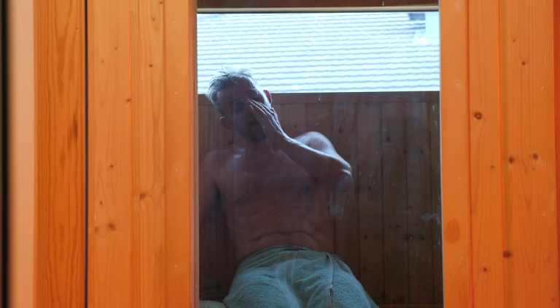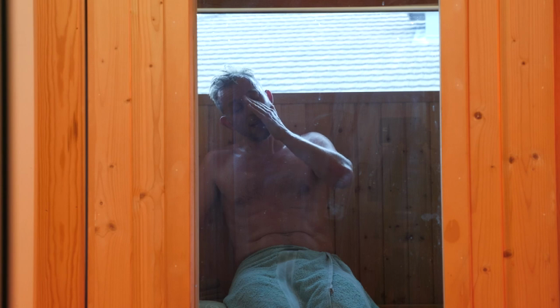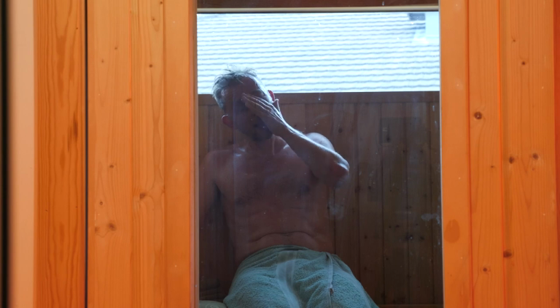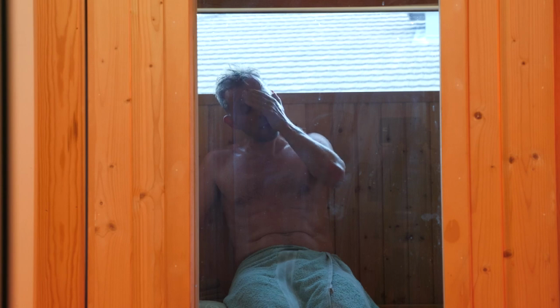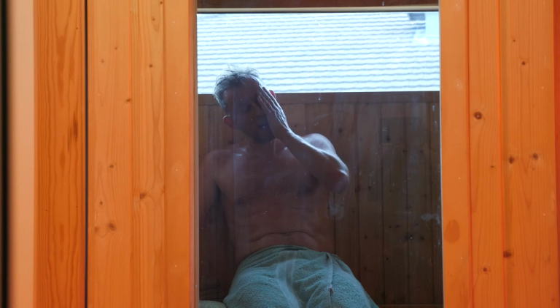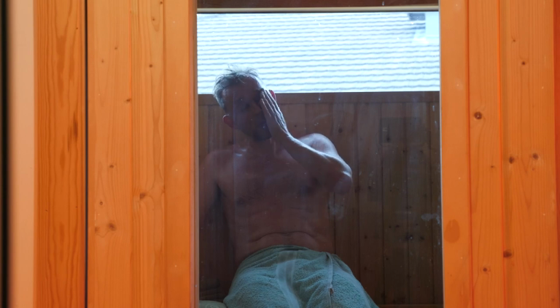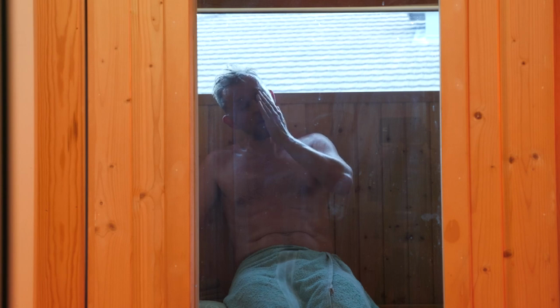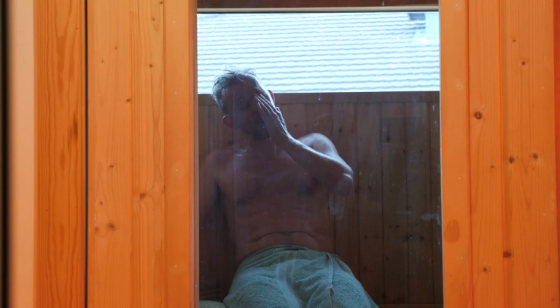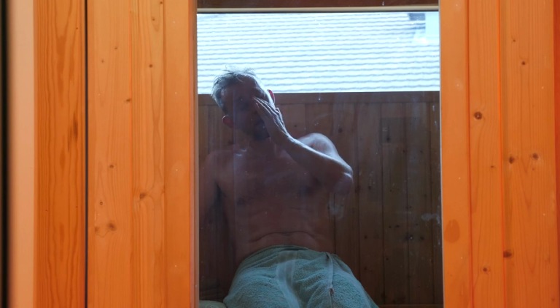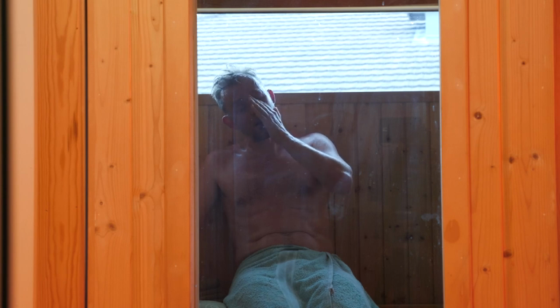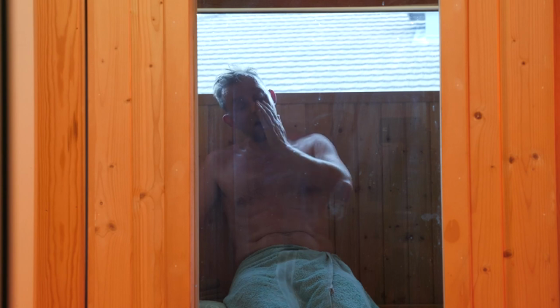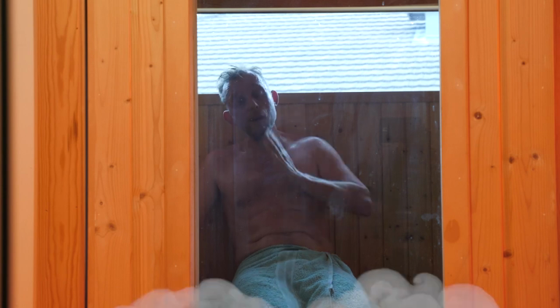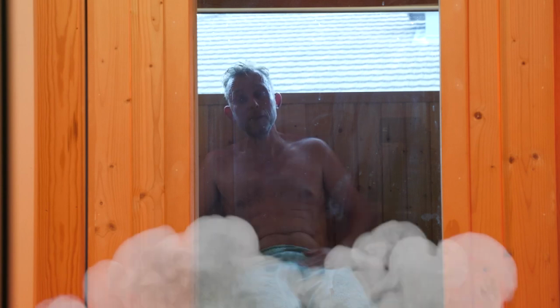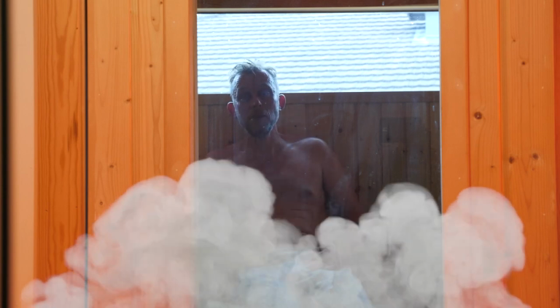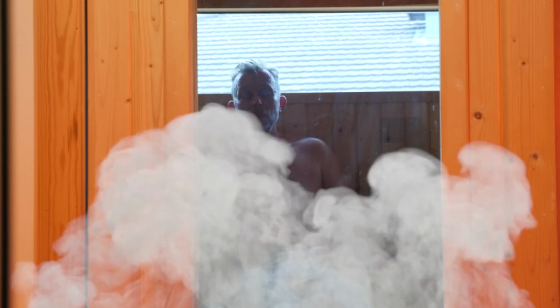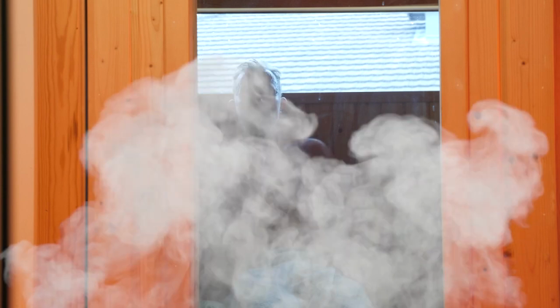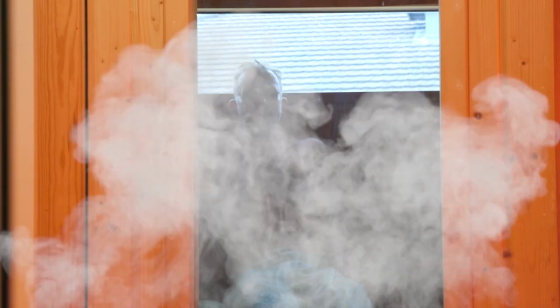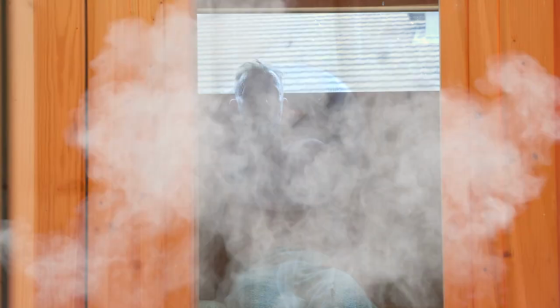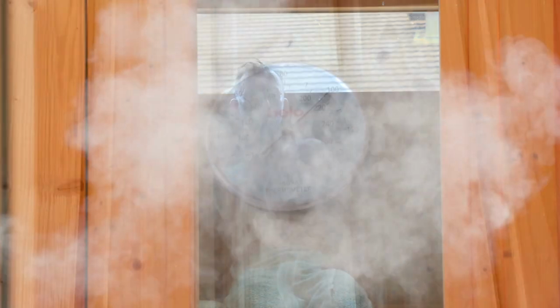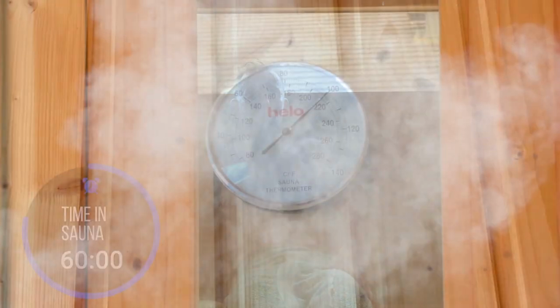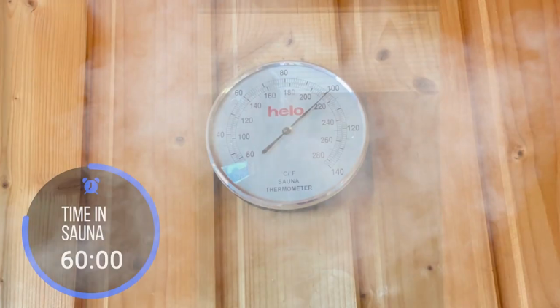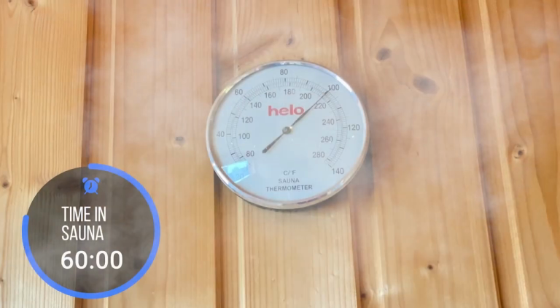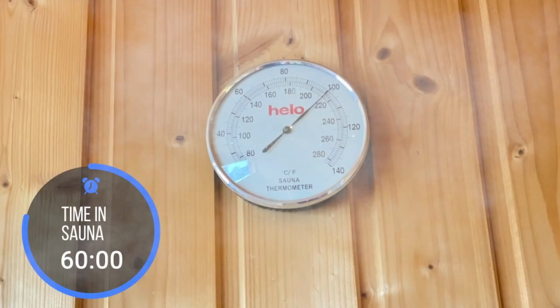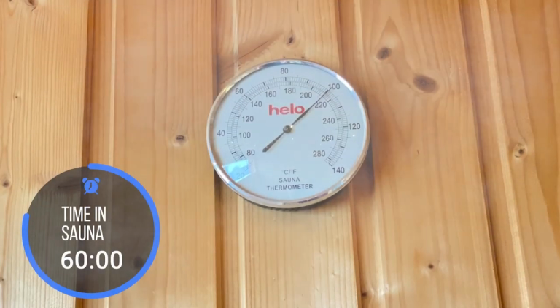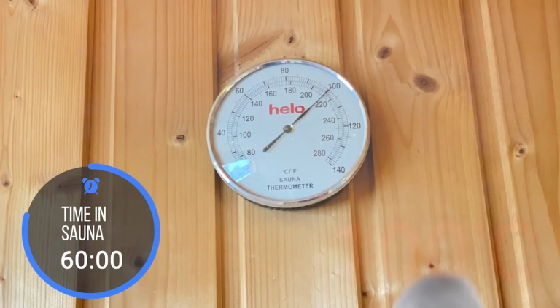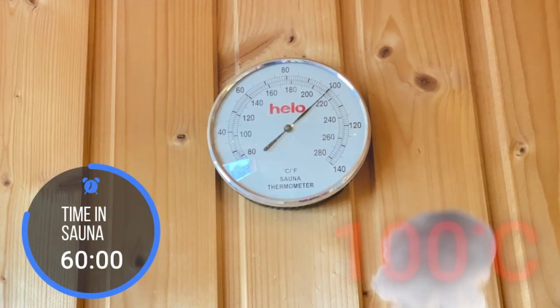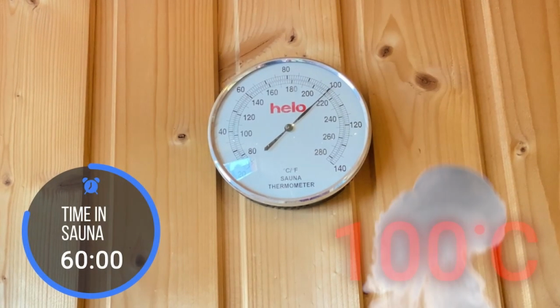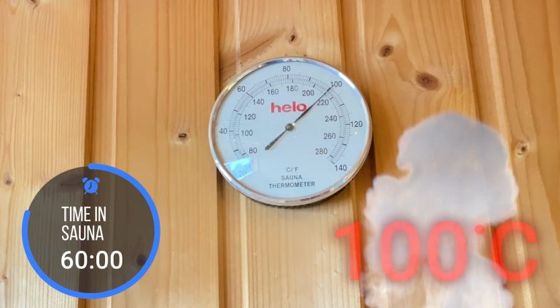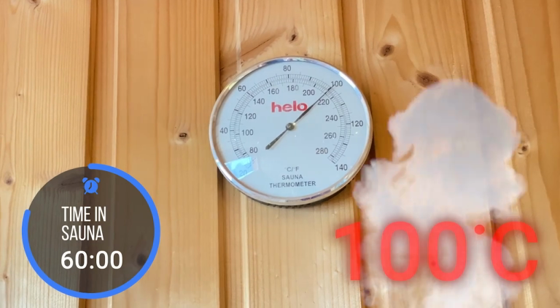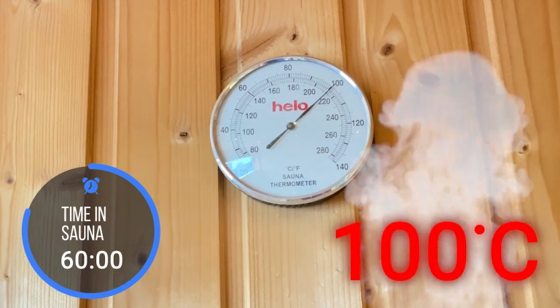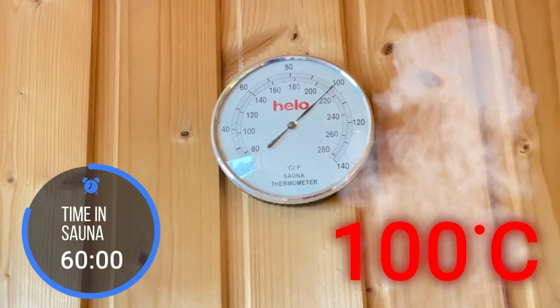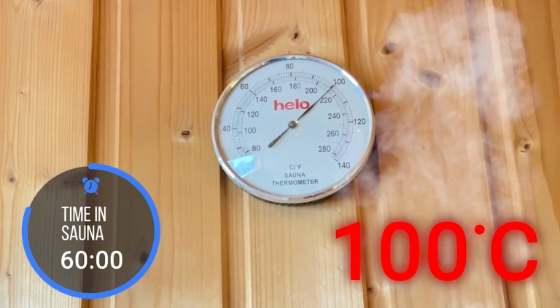The Powerwall's at about 20 percent. I've hit the hour mark and I've hit 100 degrees Celsius.